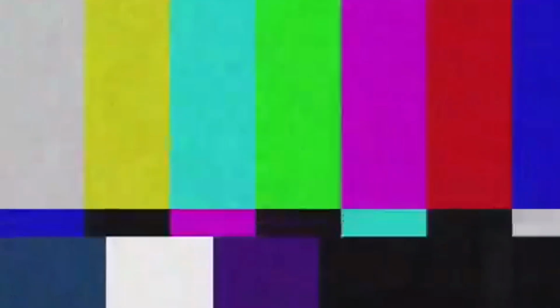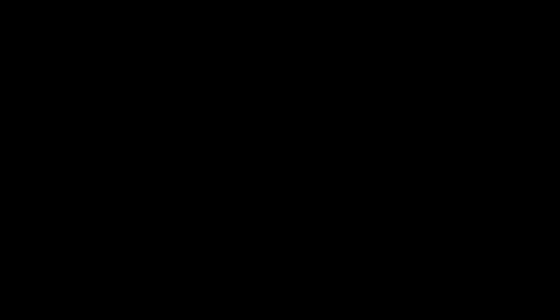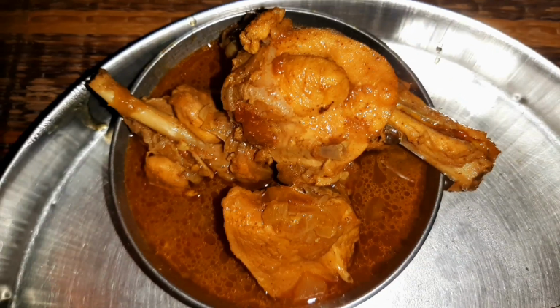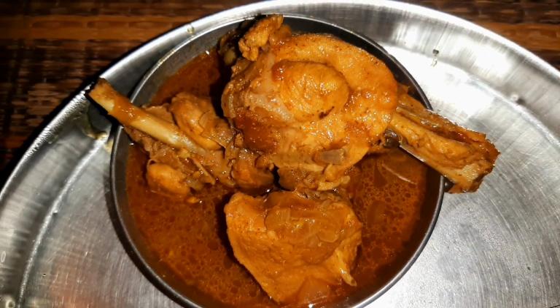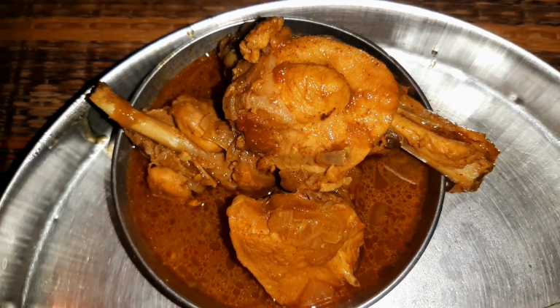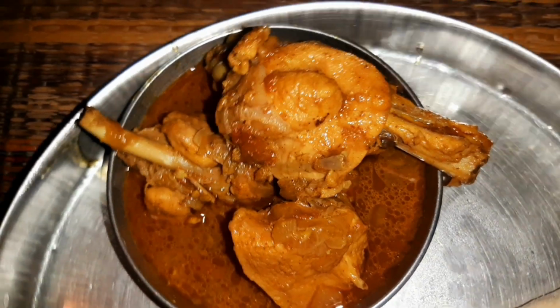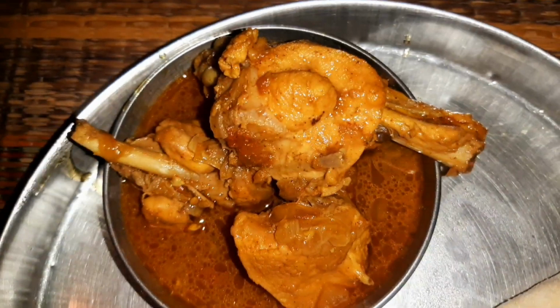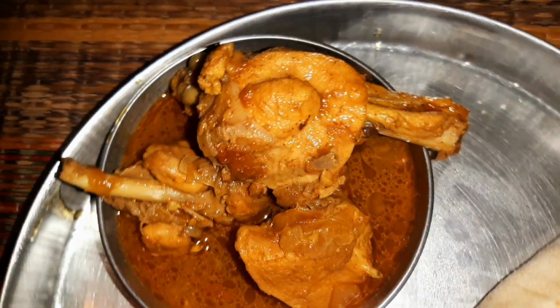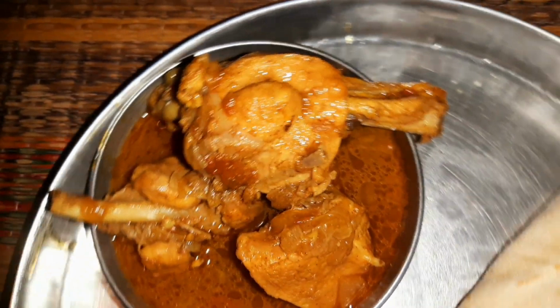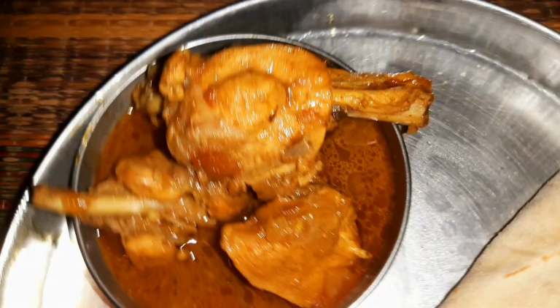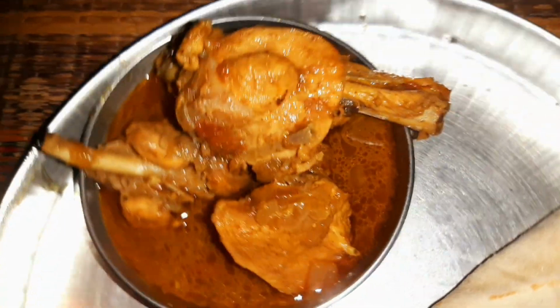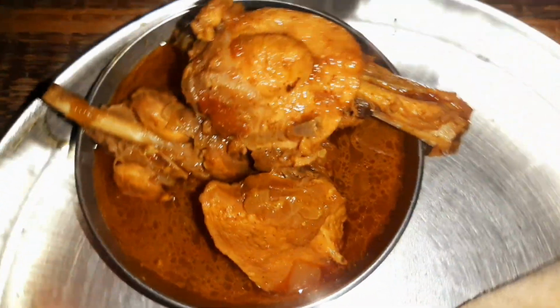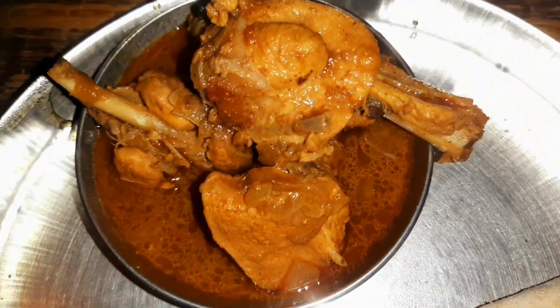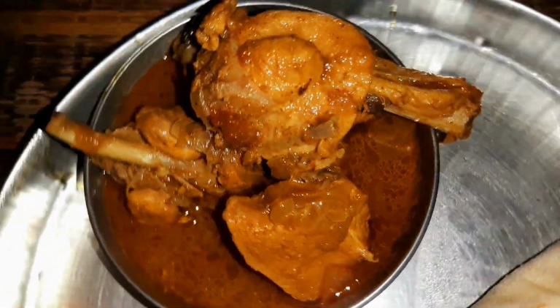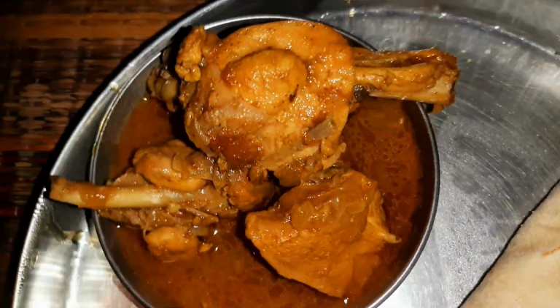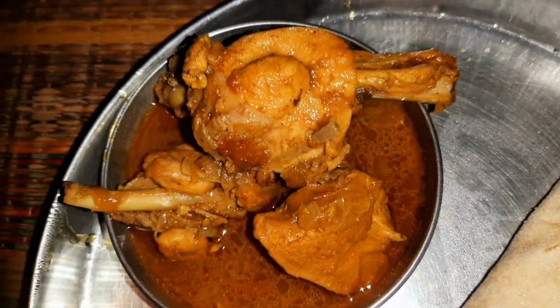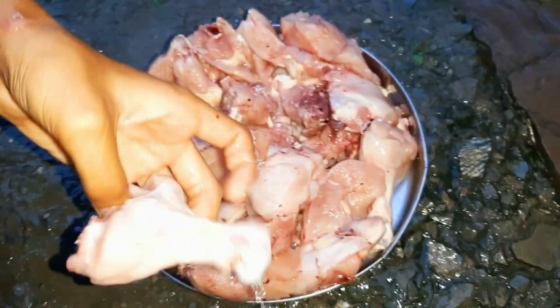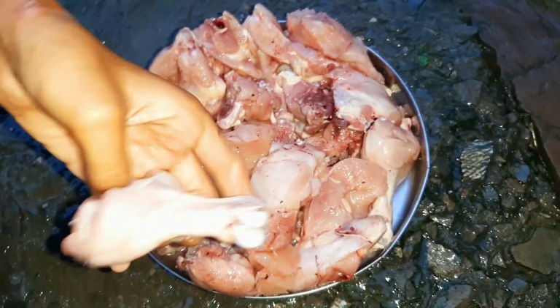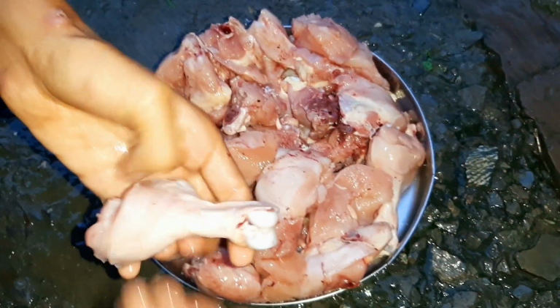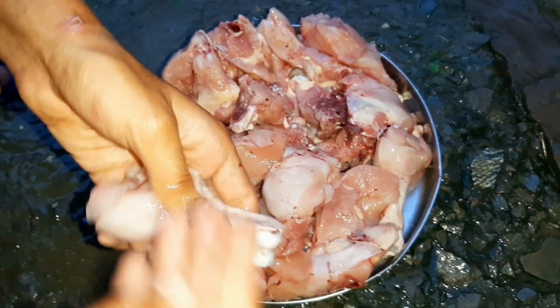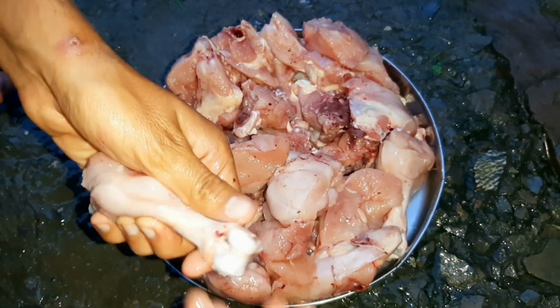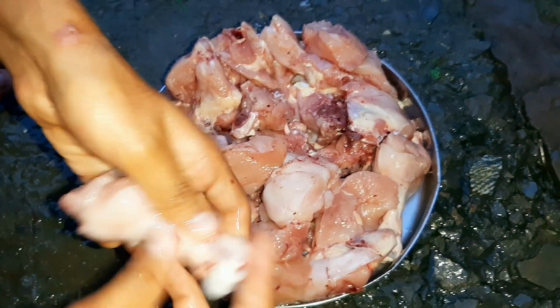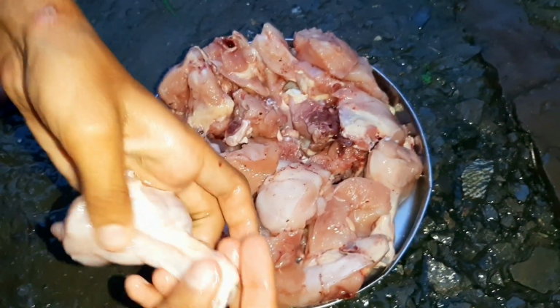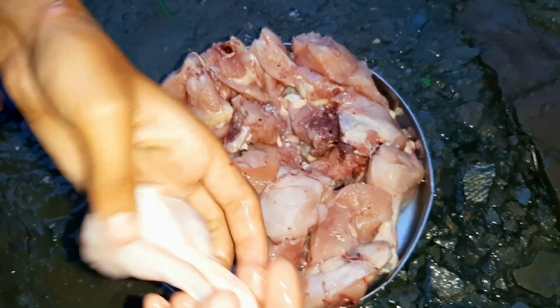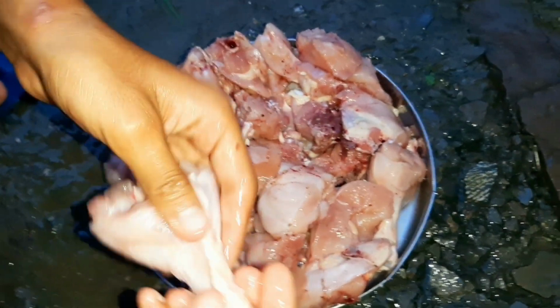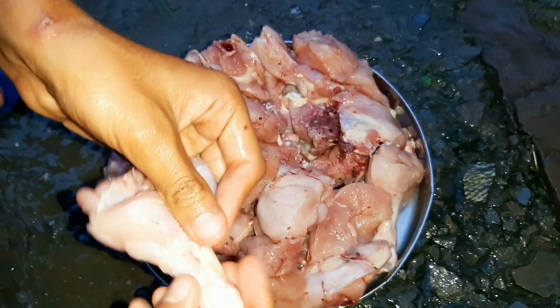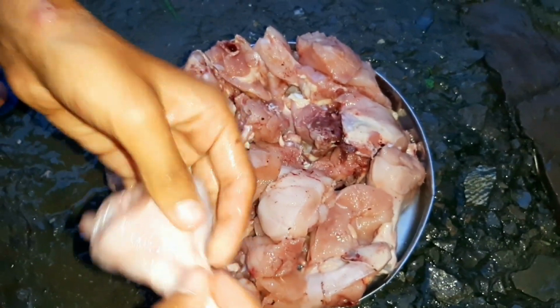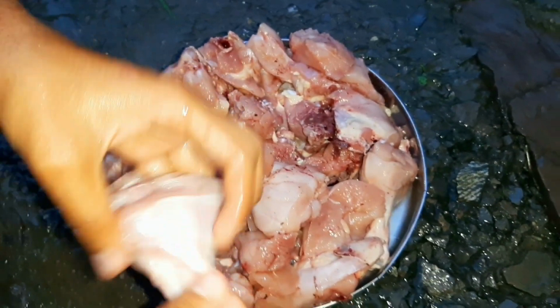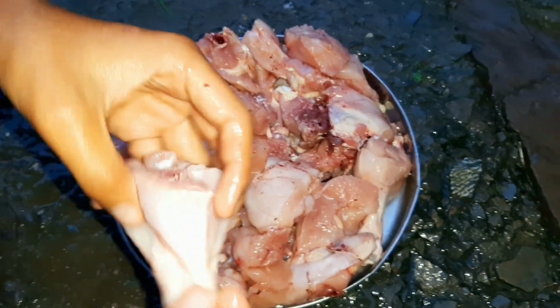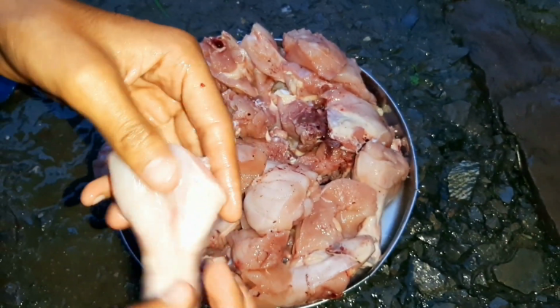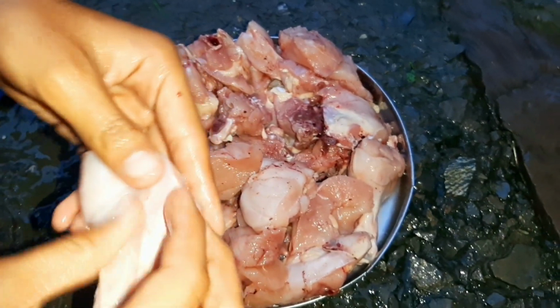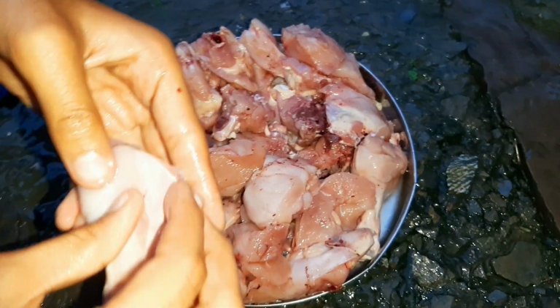Hey guys, welcome back to my channel. Today's chicken is made, so I thought I will share the video. Let's start.